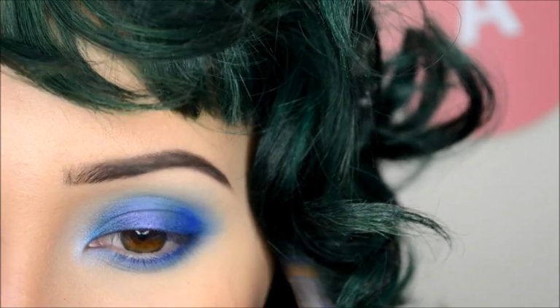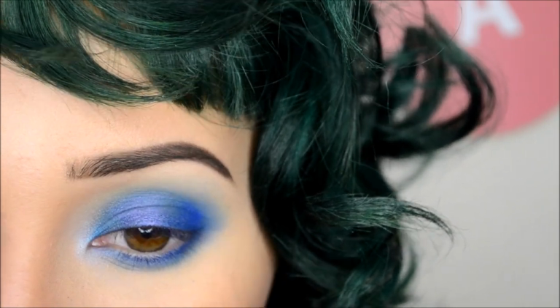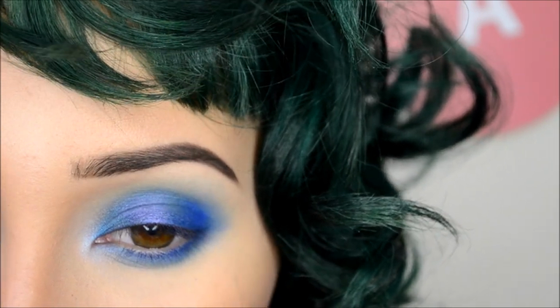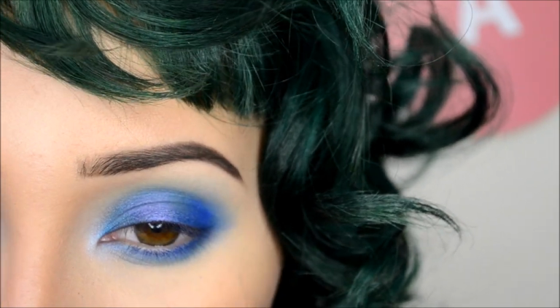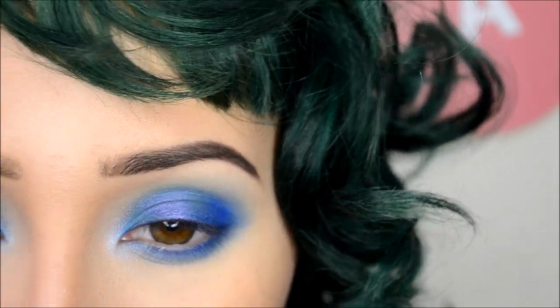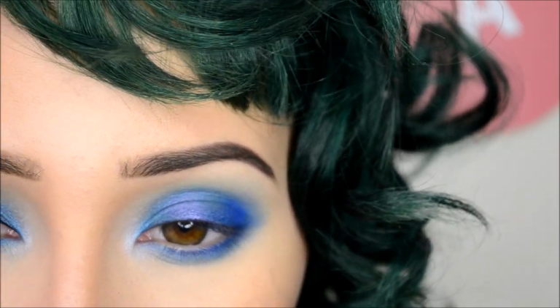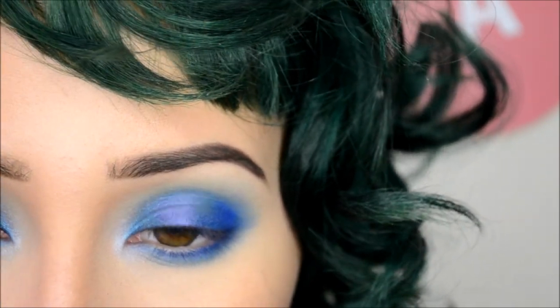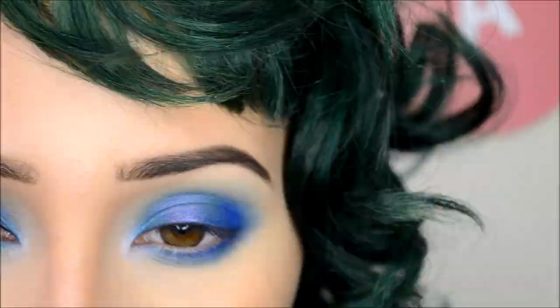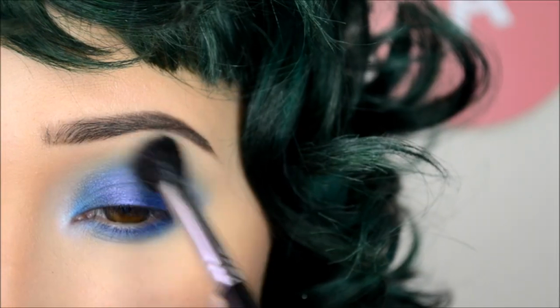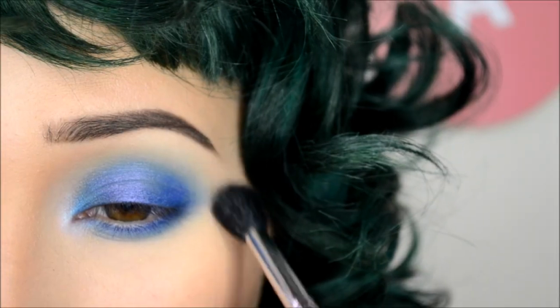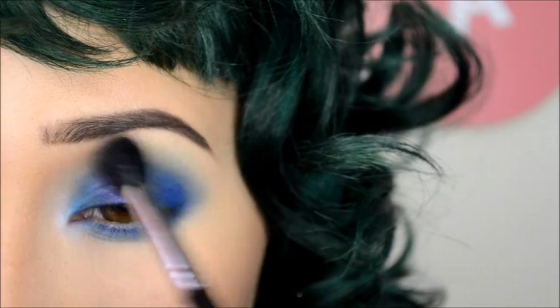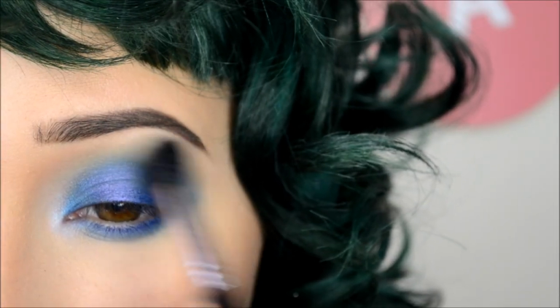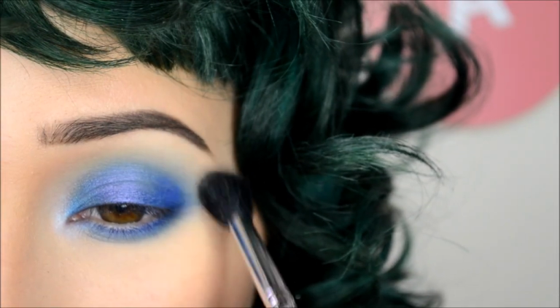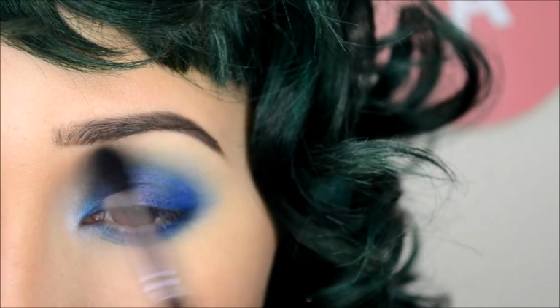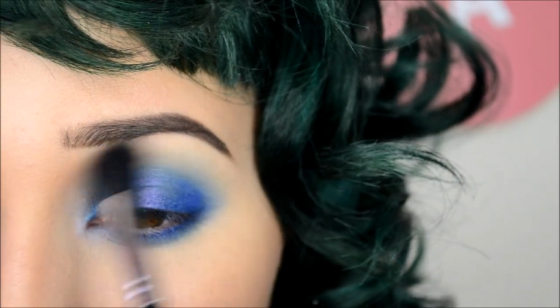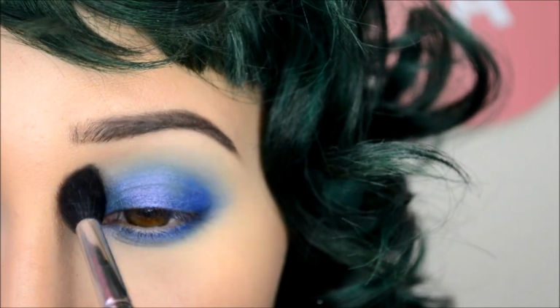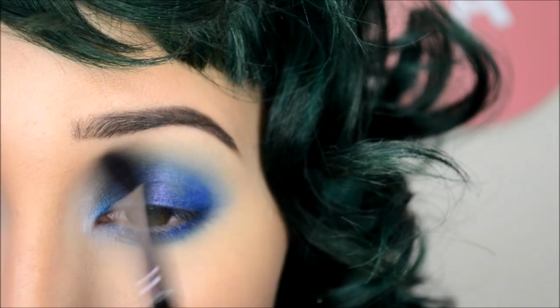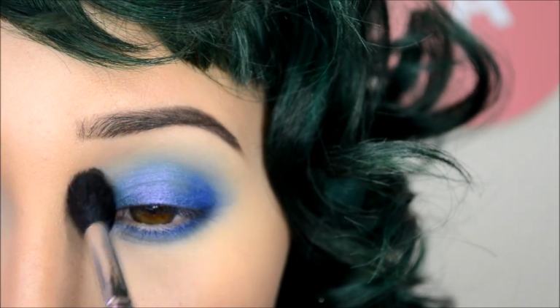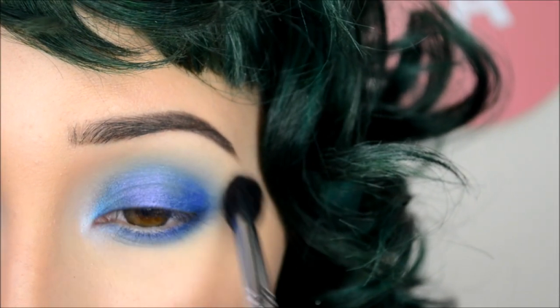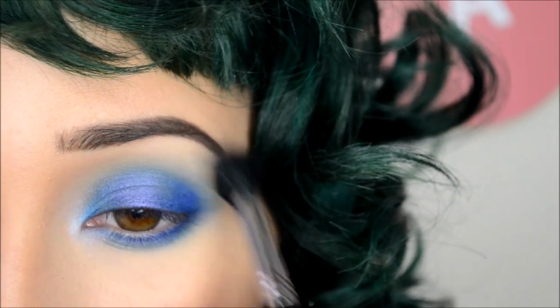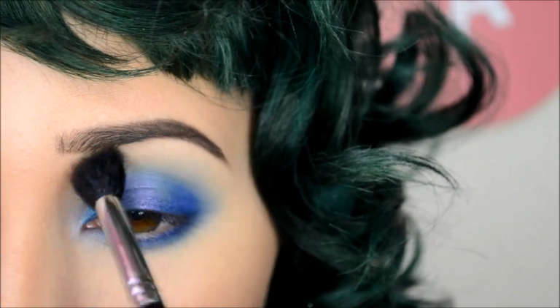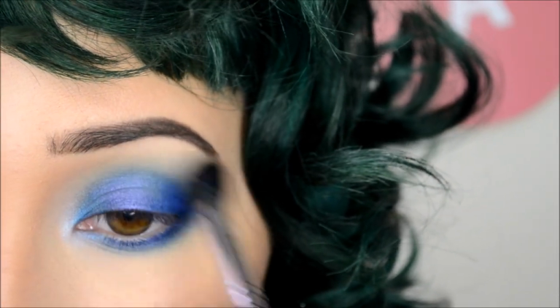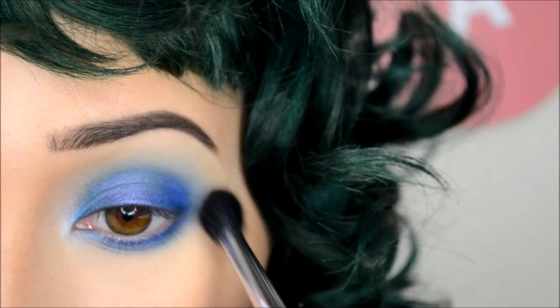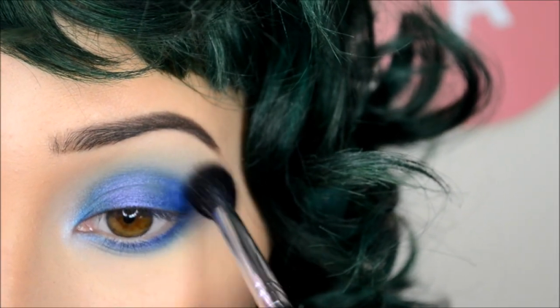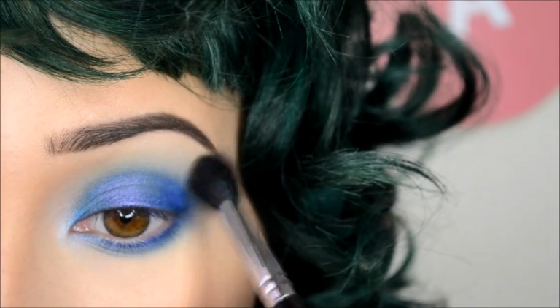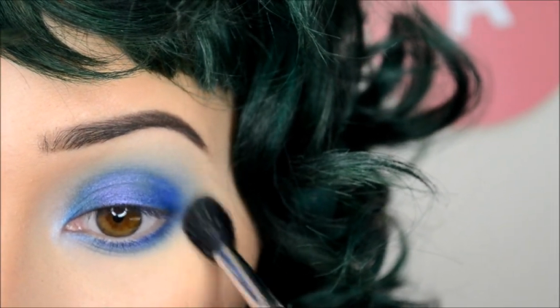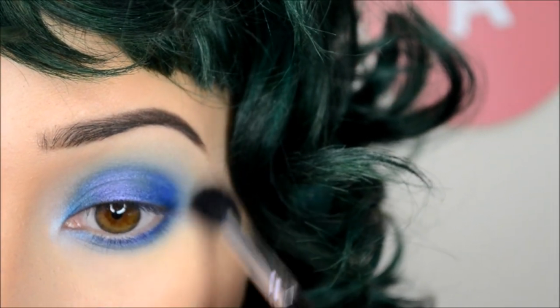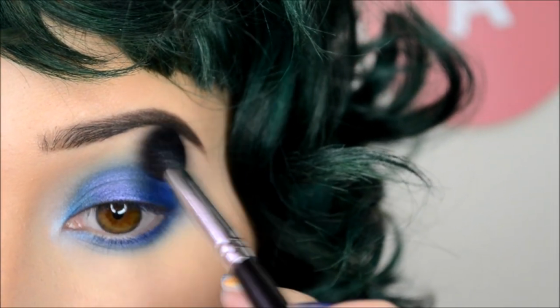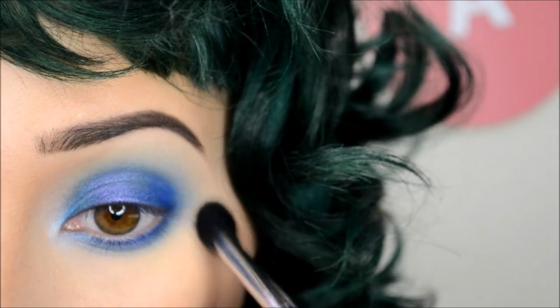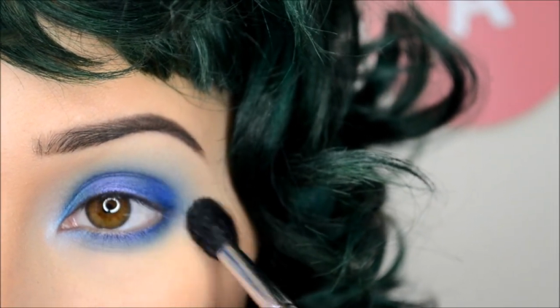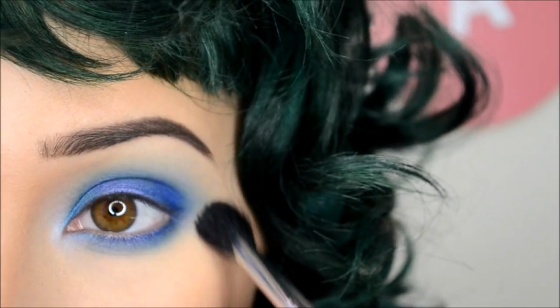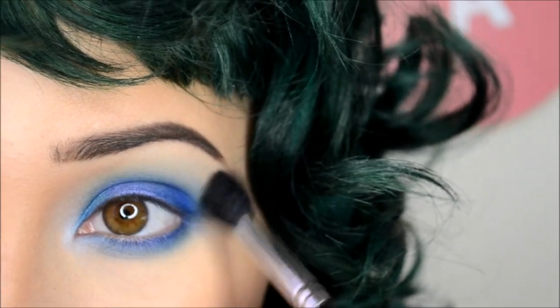Going back in with my tapered blending brush, I'm just blending out my crease and my lower lash line.